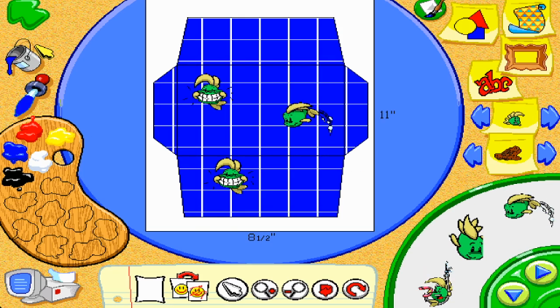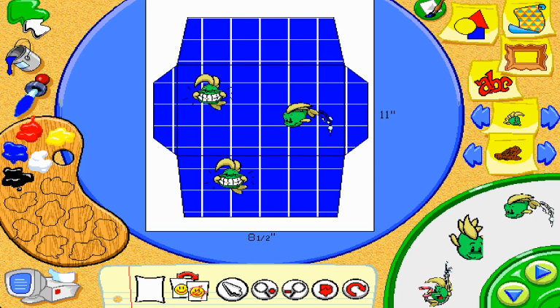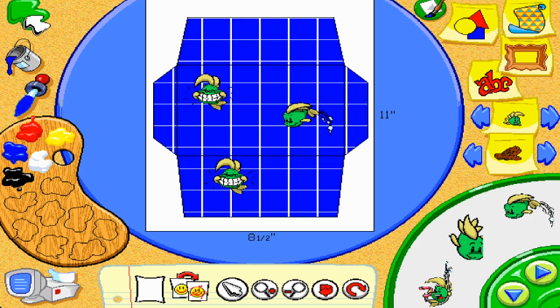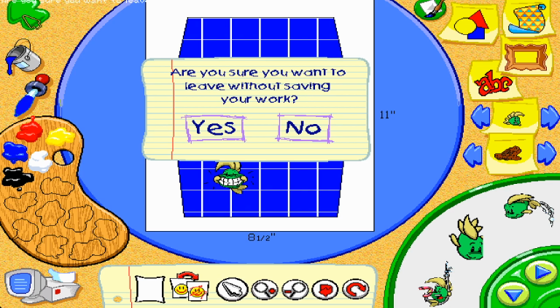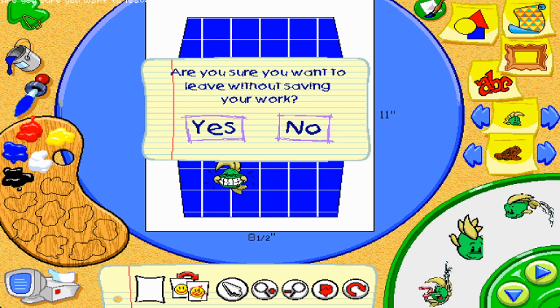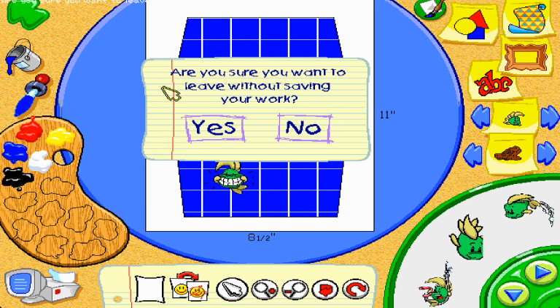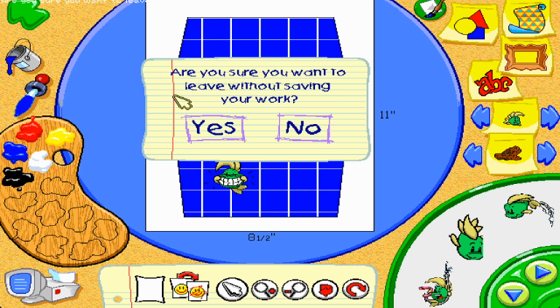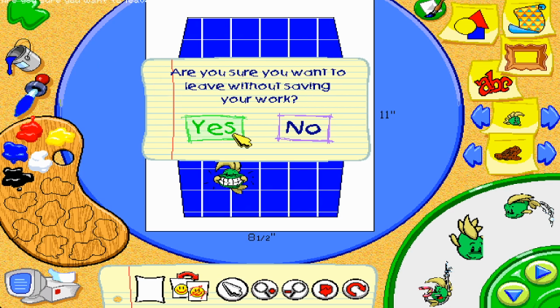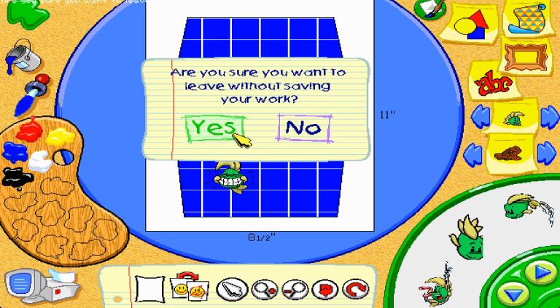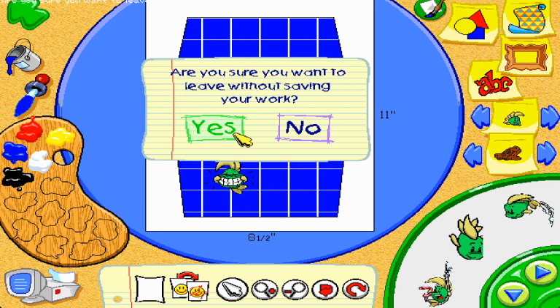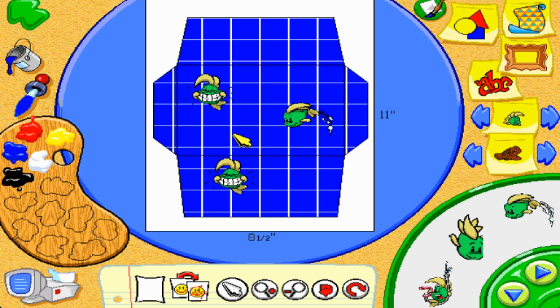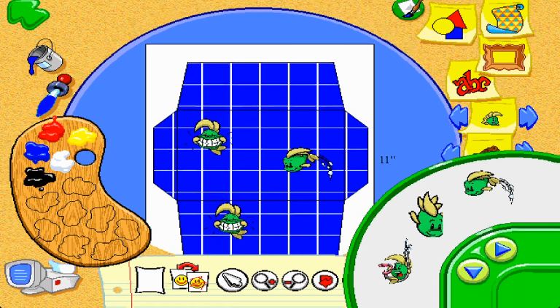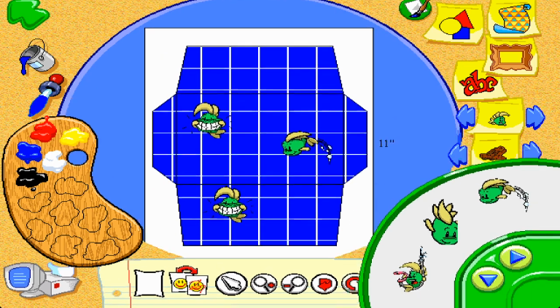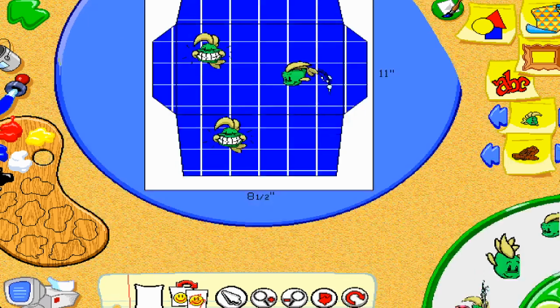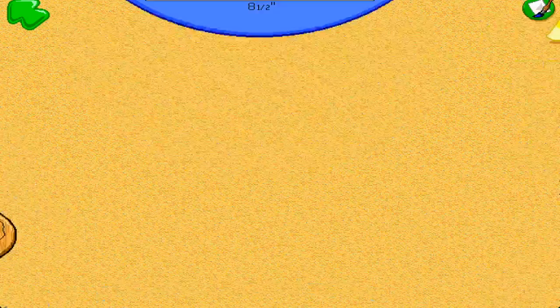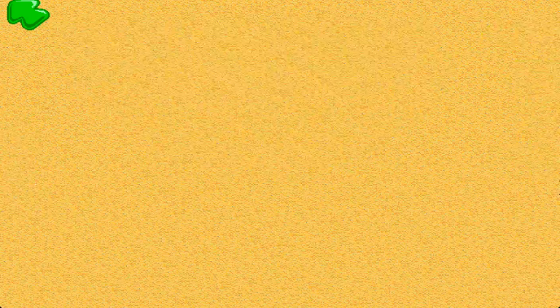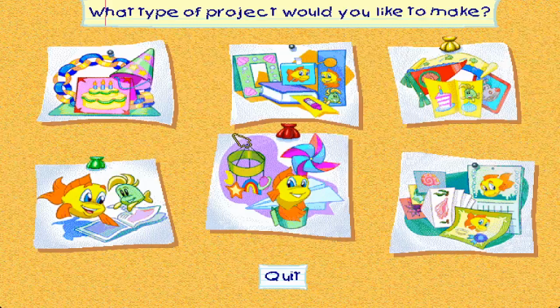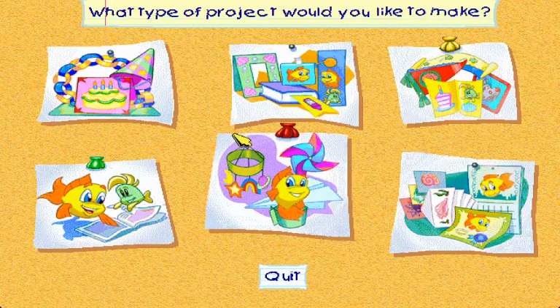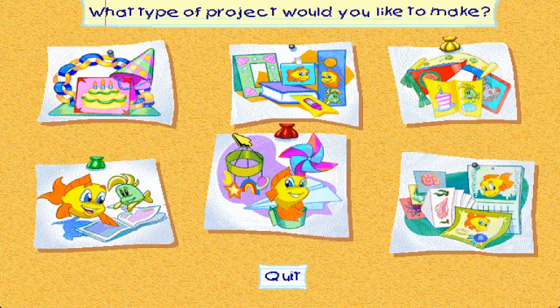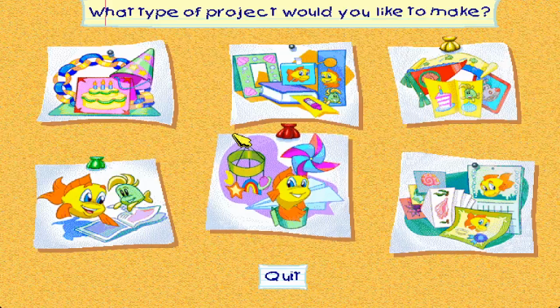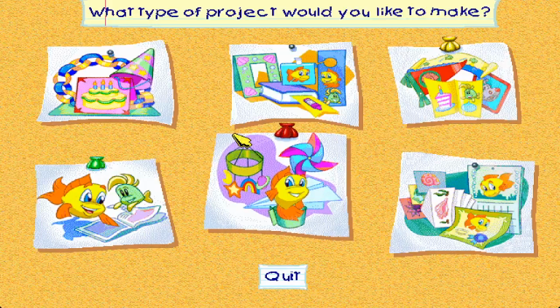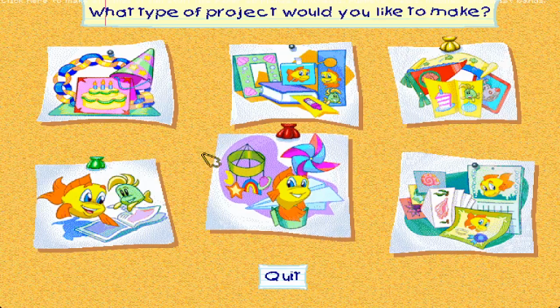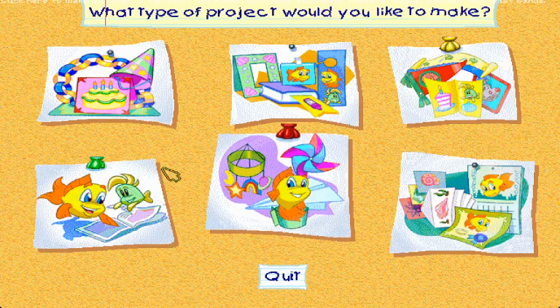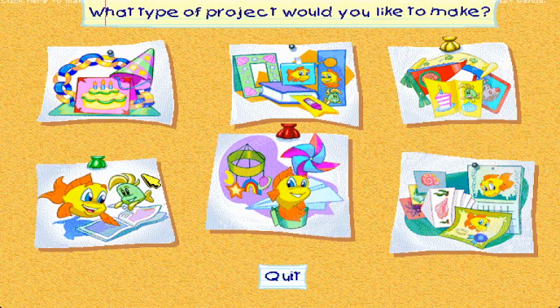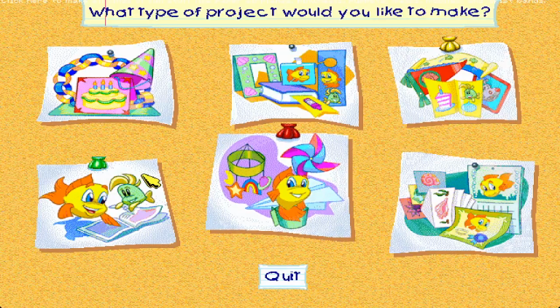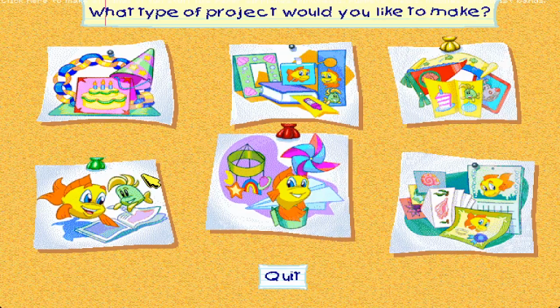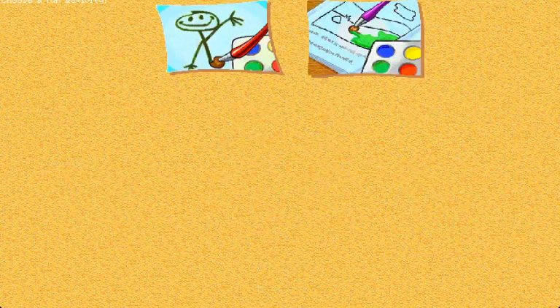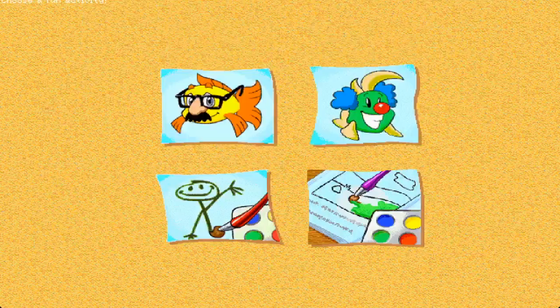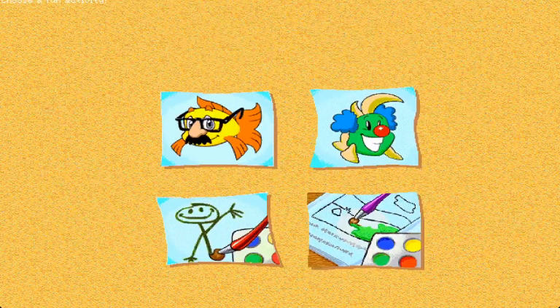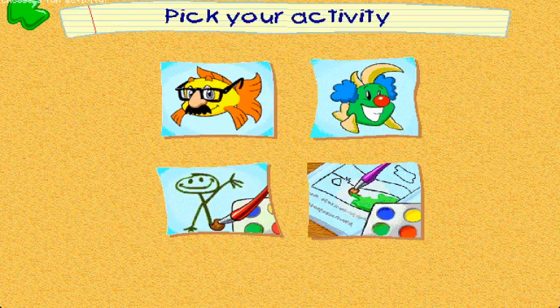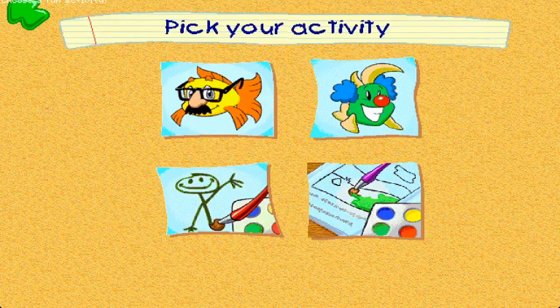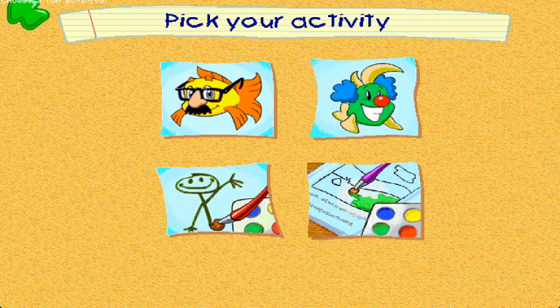Are you sure you want to leave? Click here to choose a fun activity.